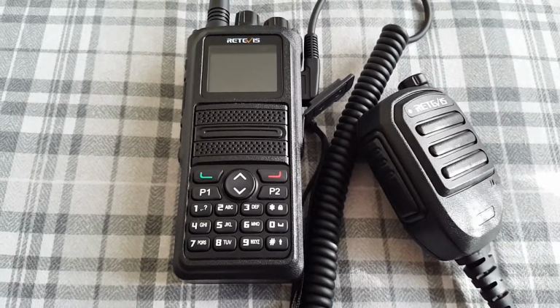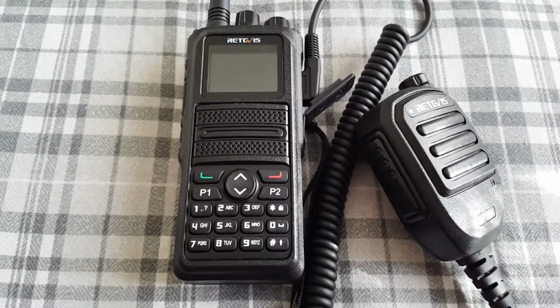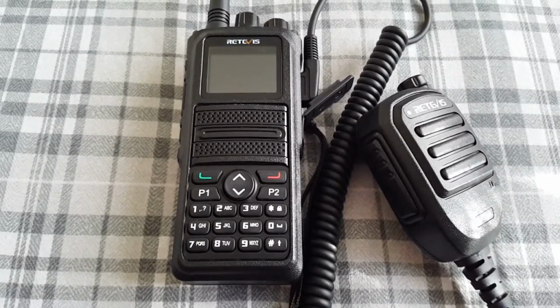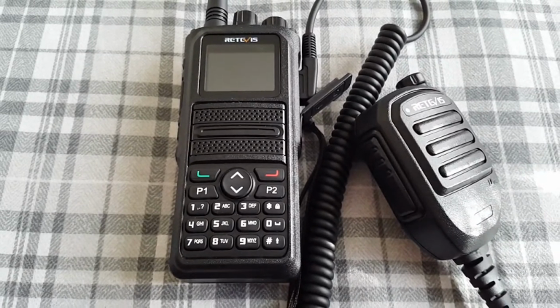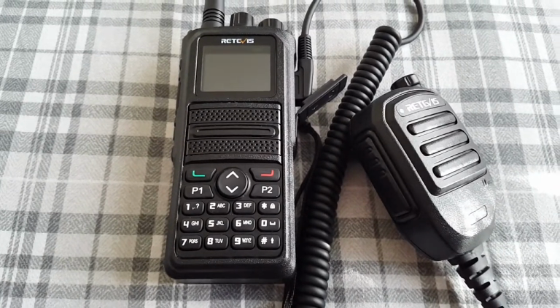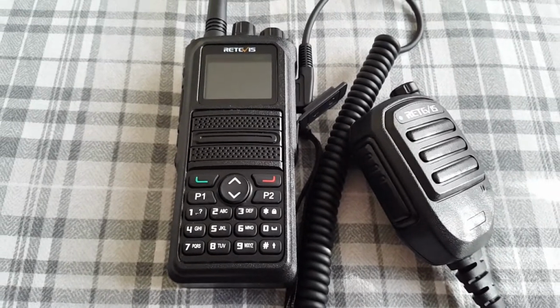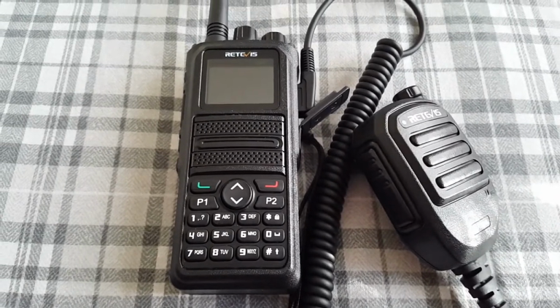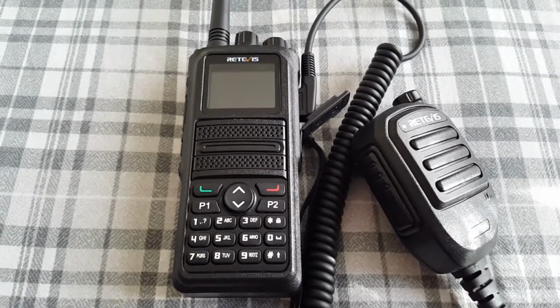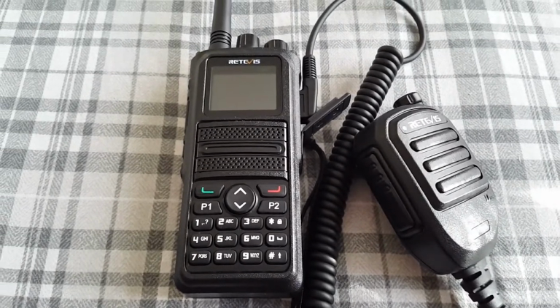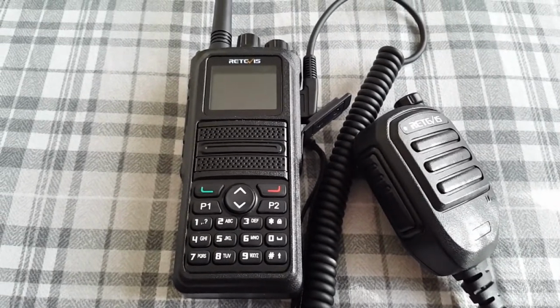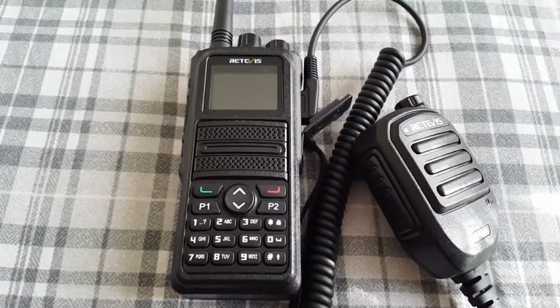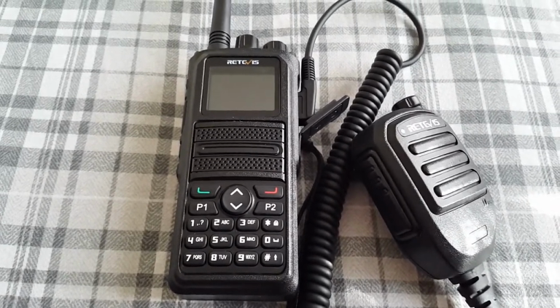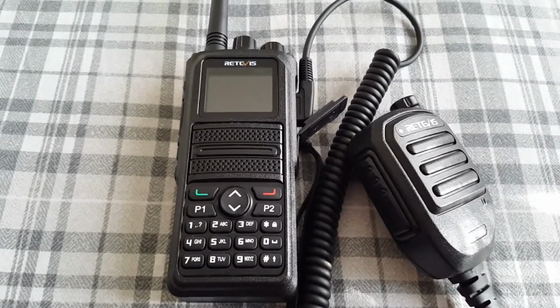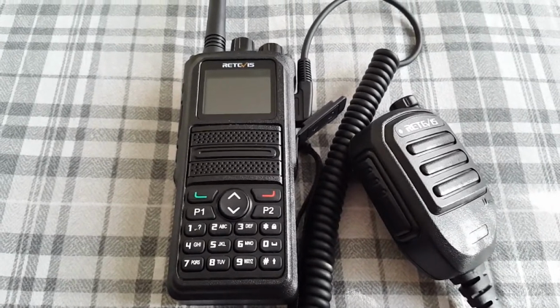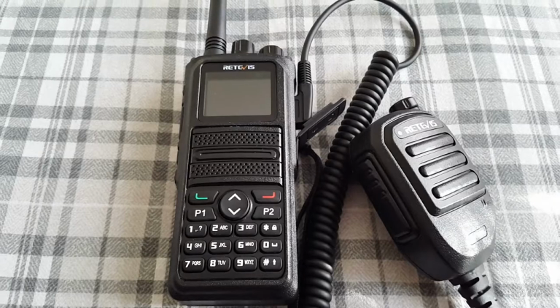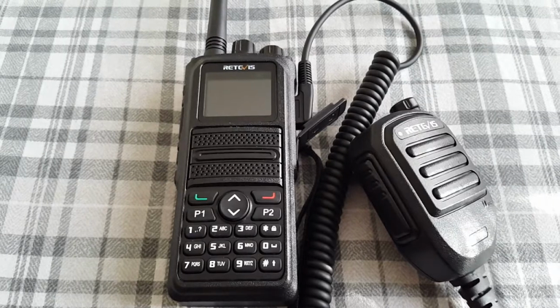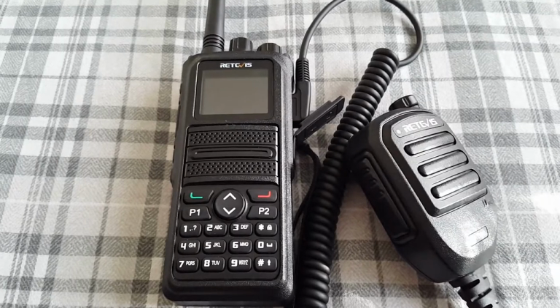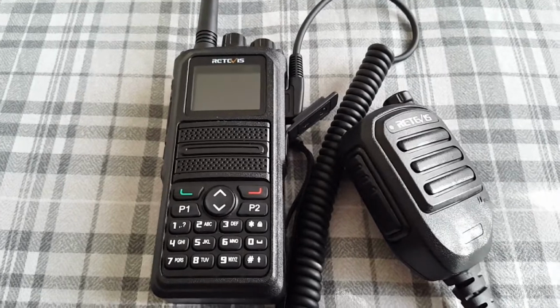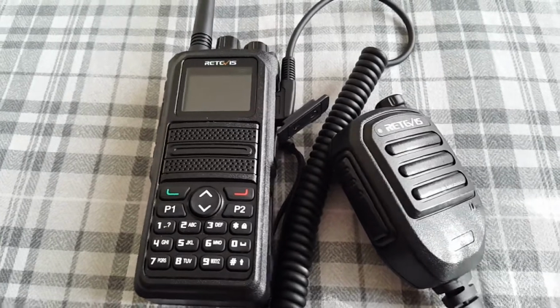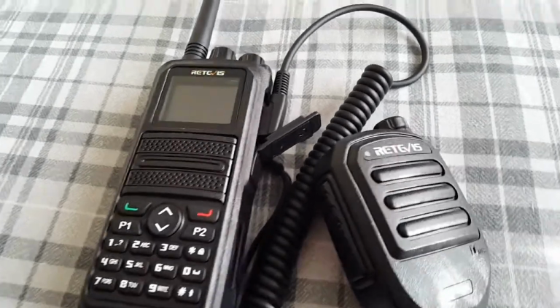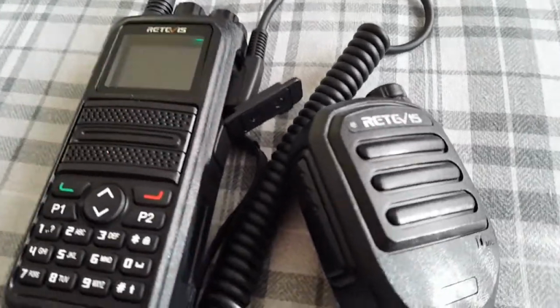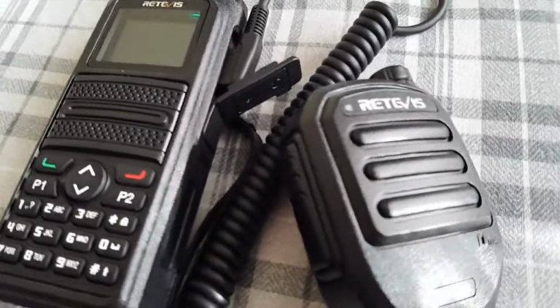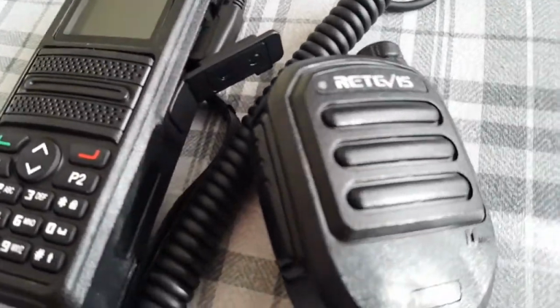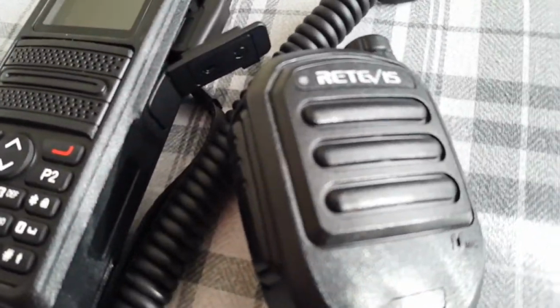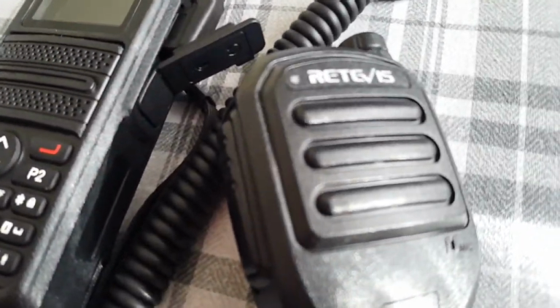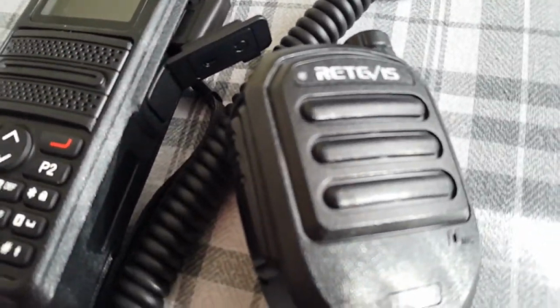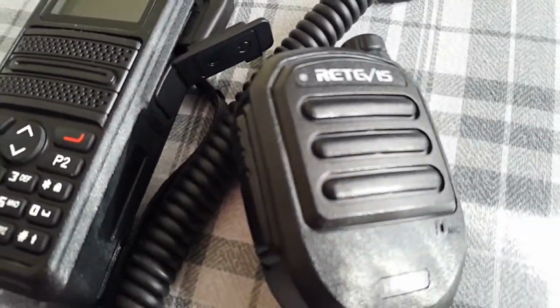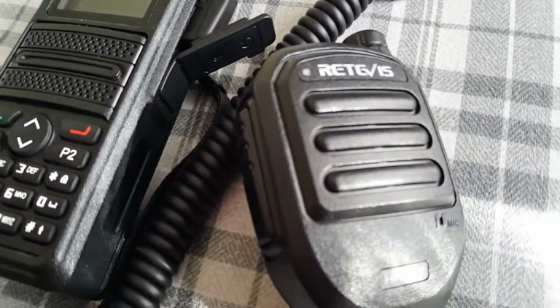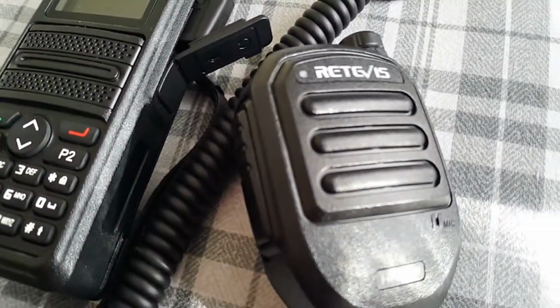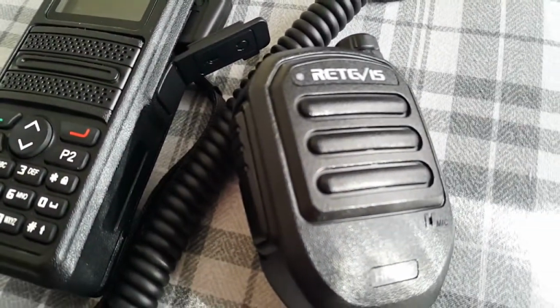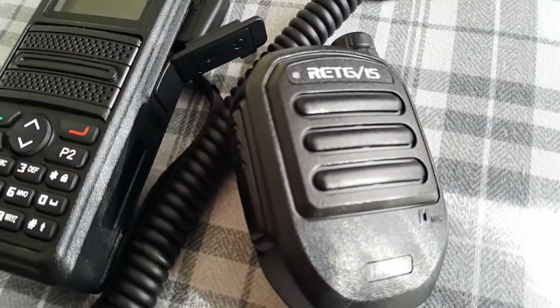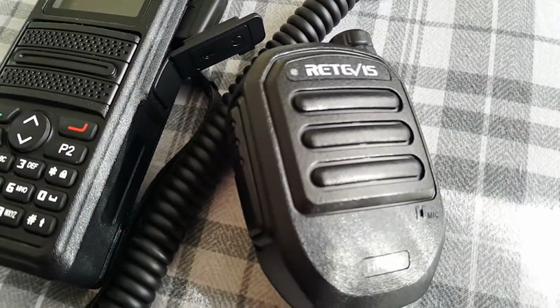Hello and seasons greetings to you all. Today I'm doing a review video of my new external speaker mic.